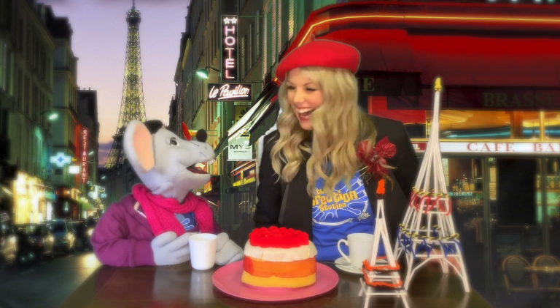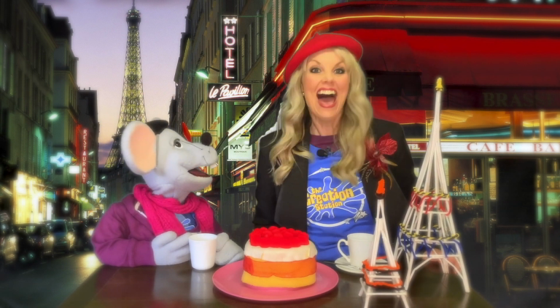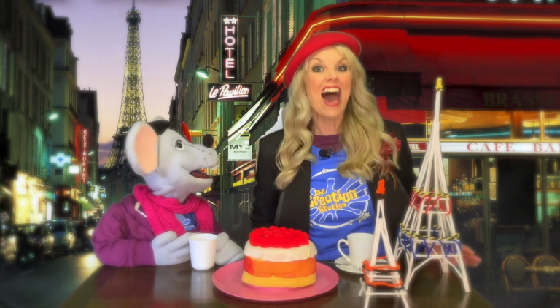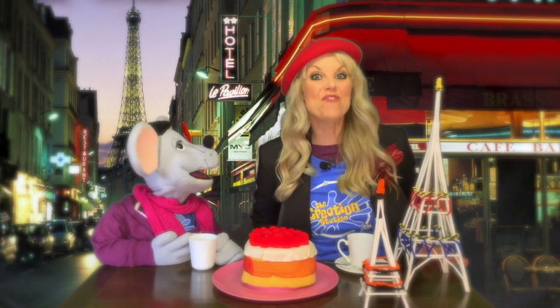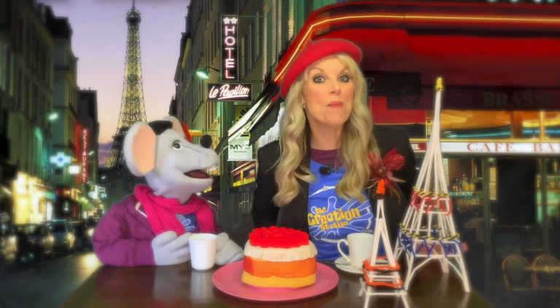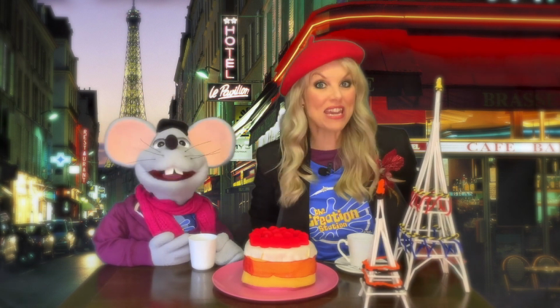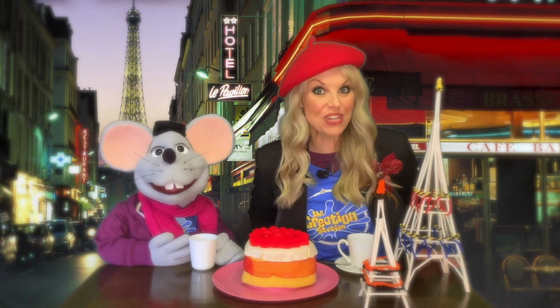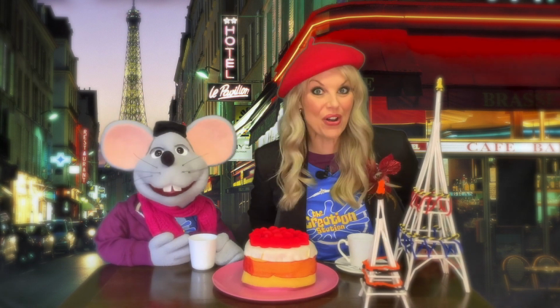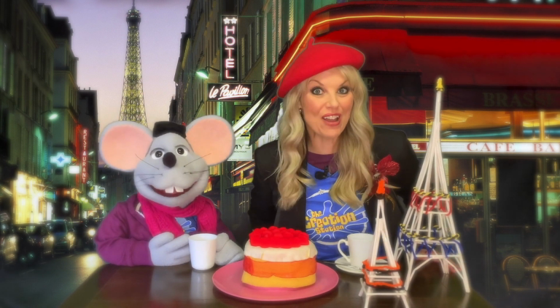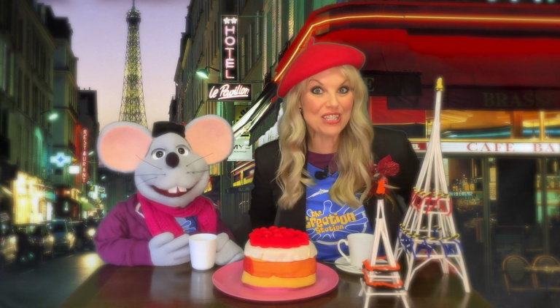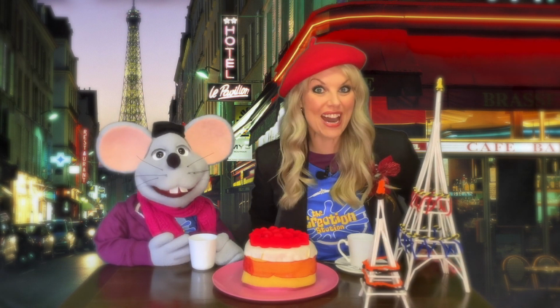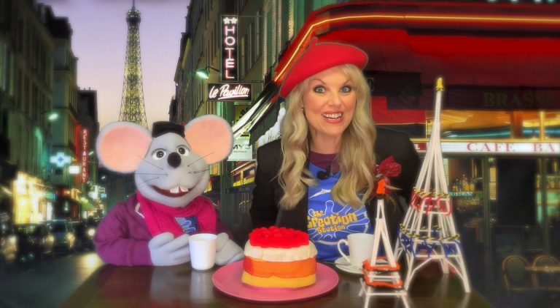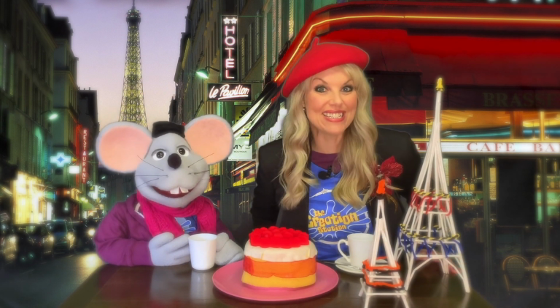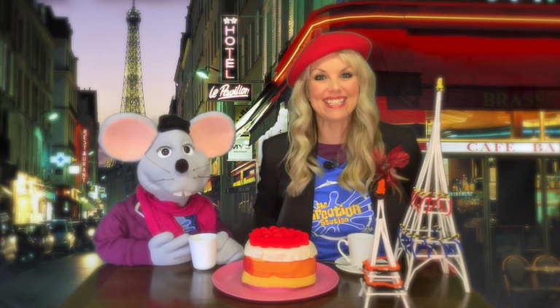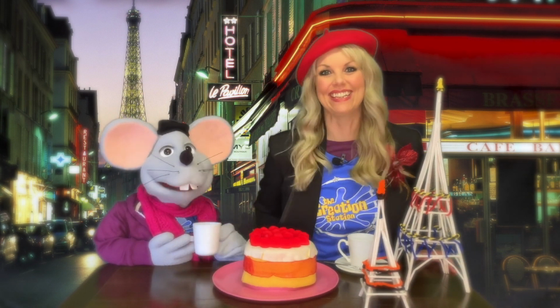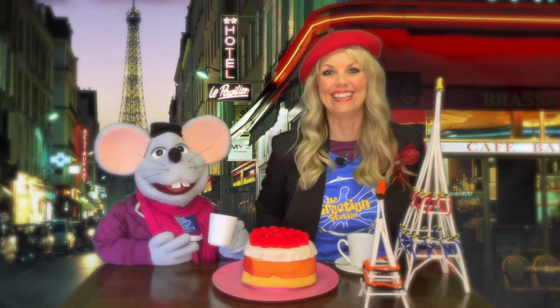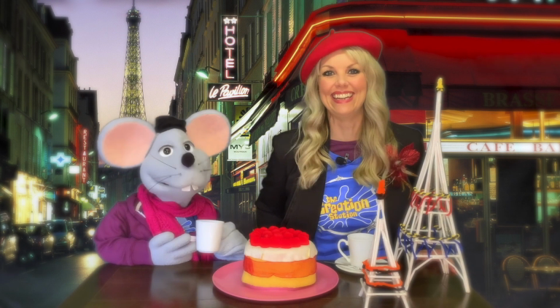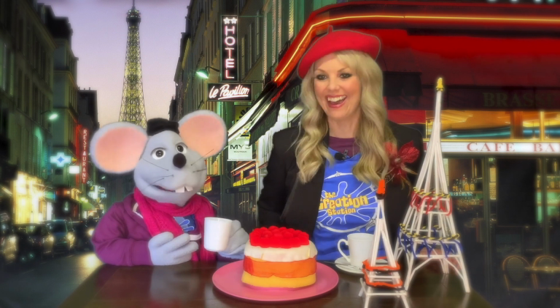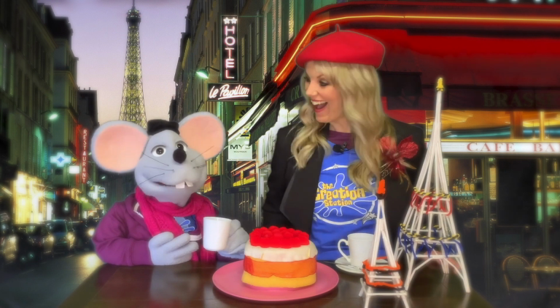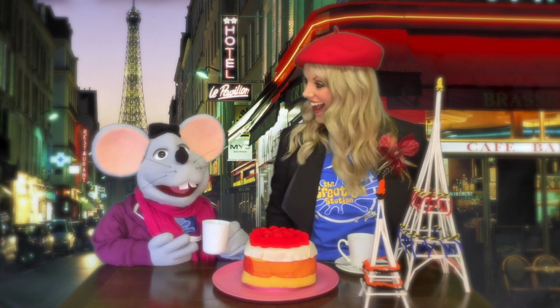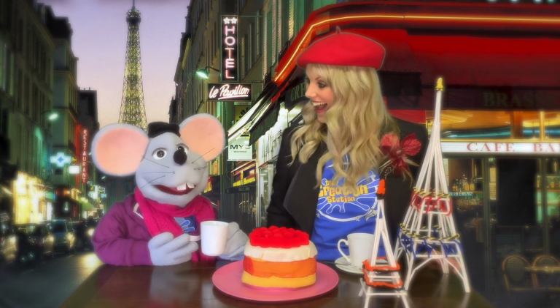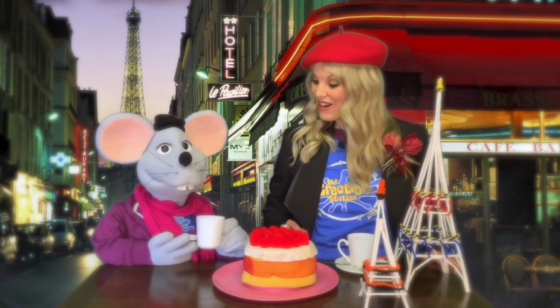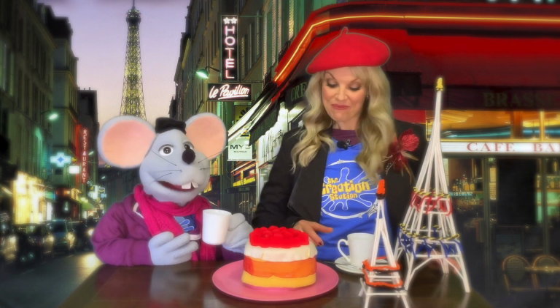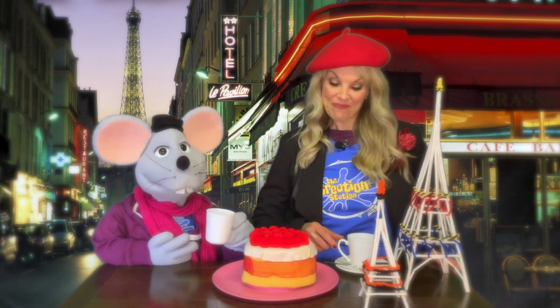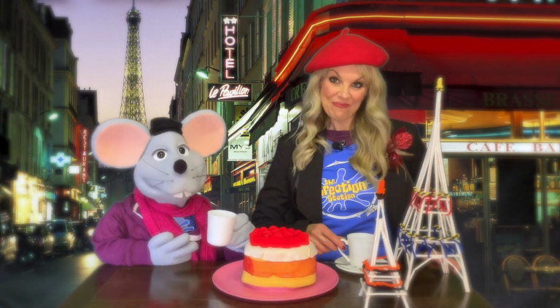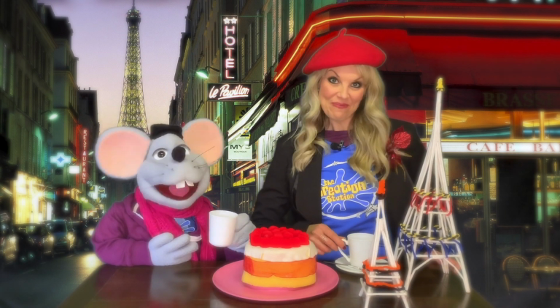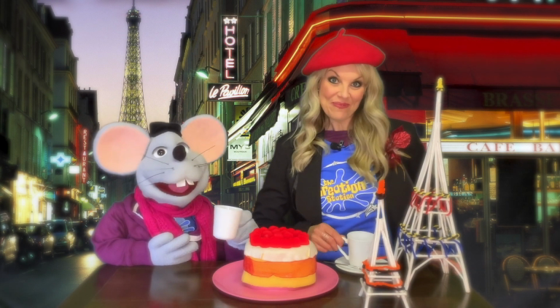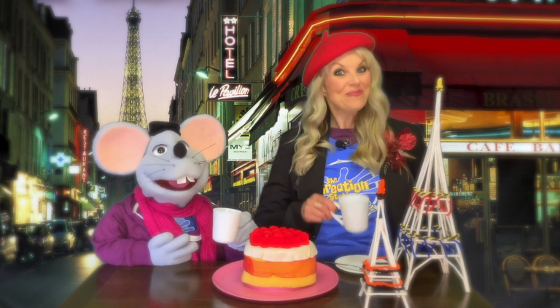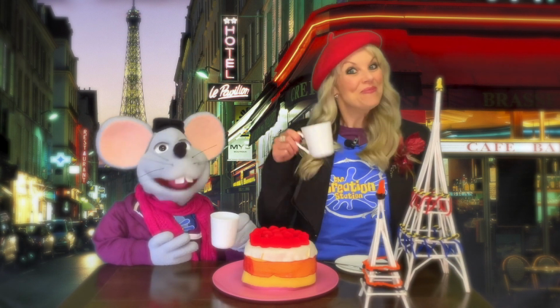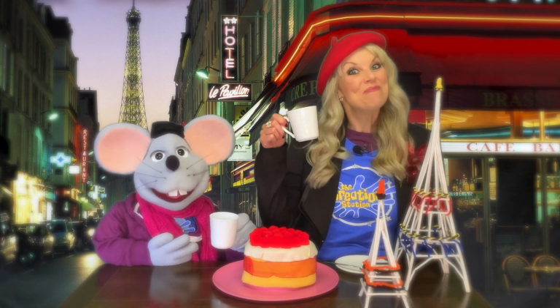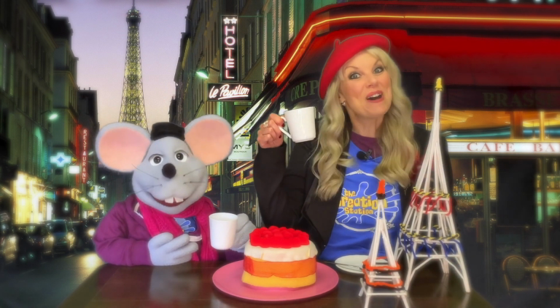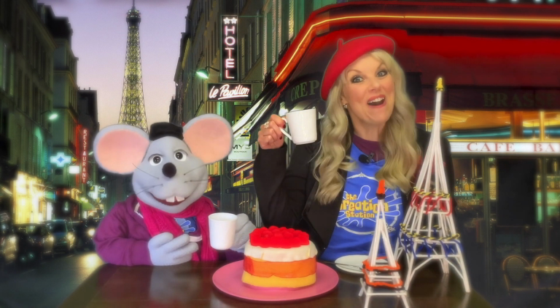Have fun making your Eiffel Towers. And as the French would say, au revoir. Bye bye.